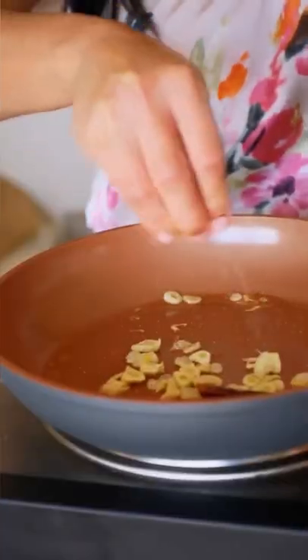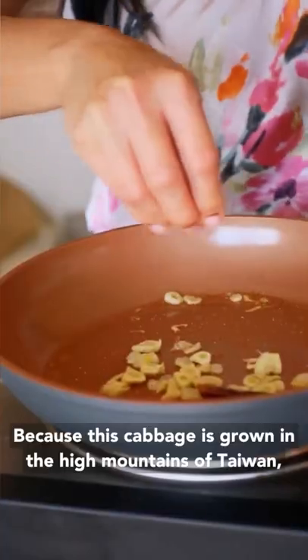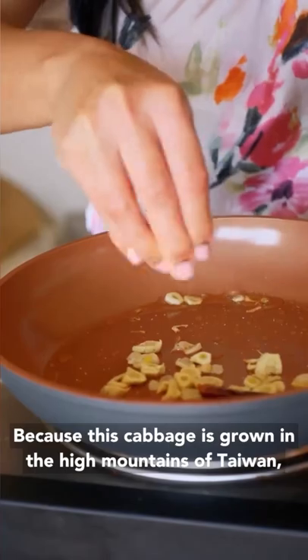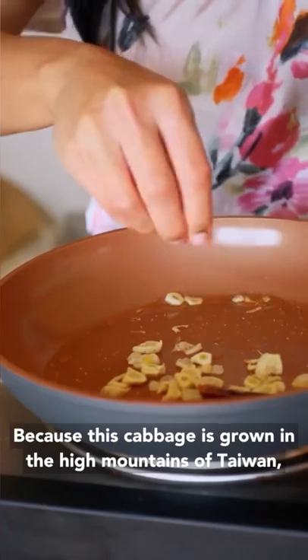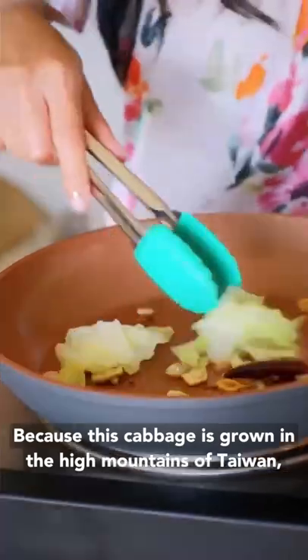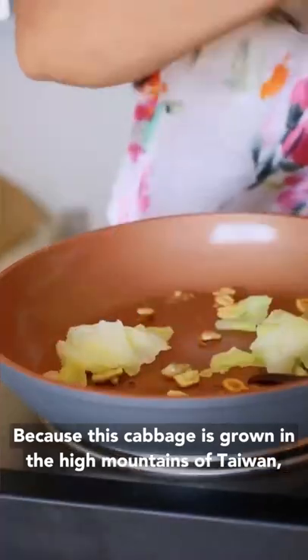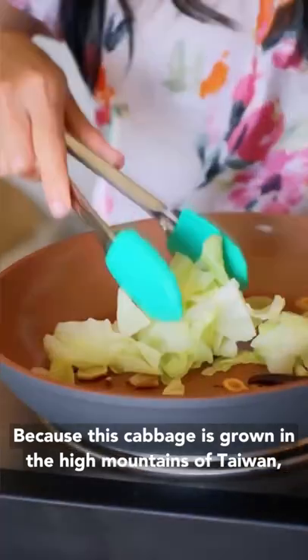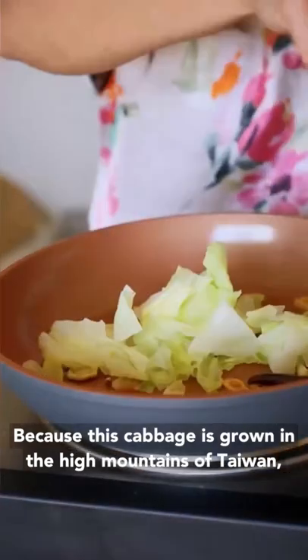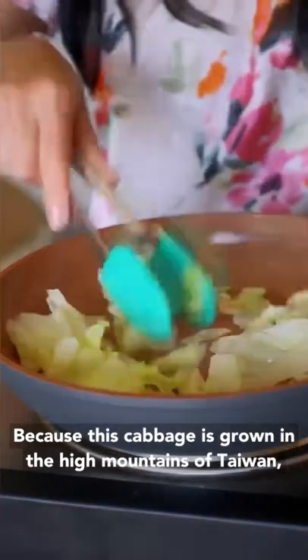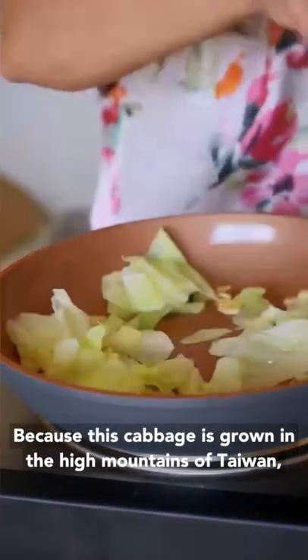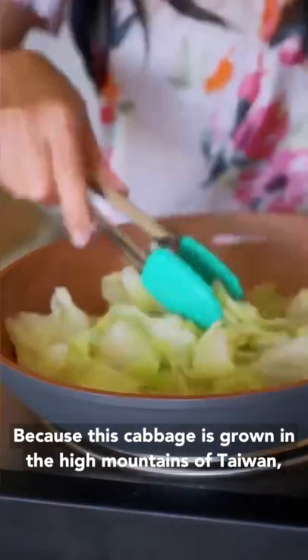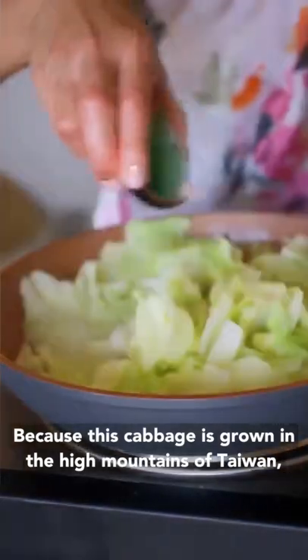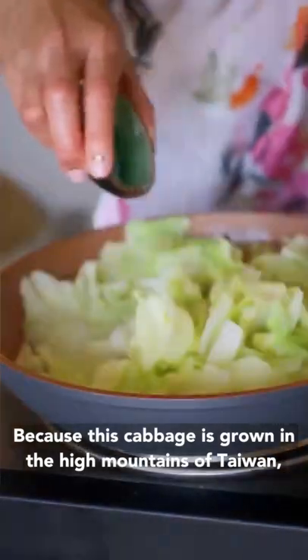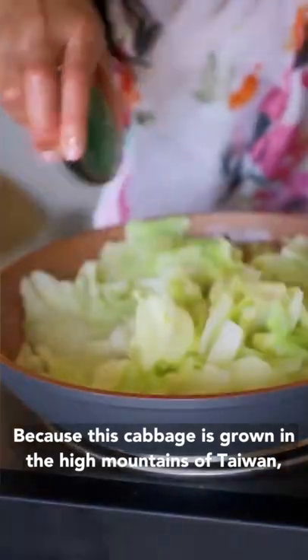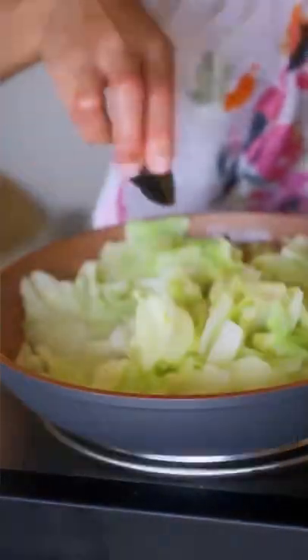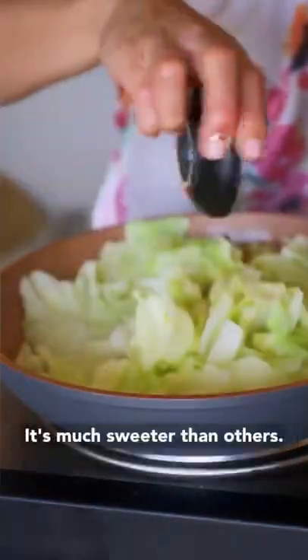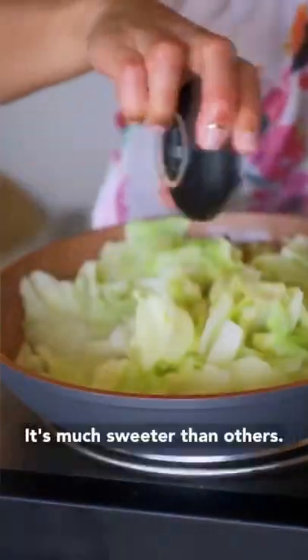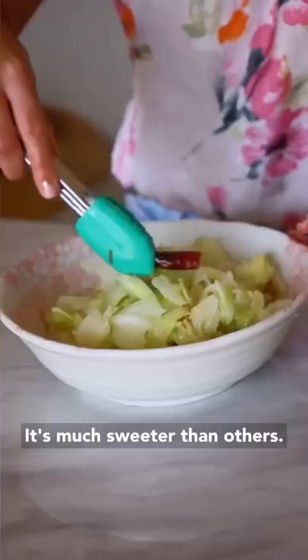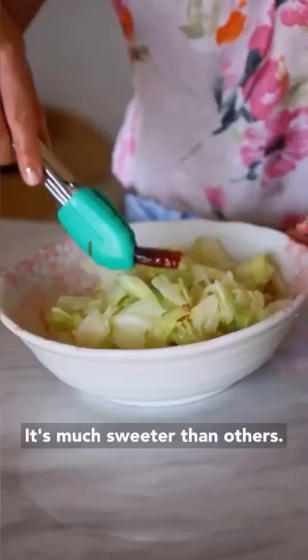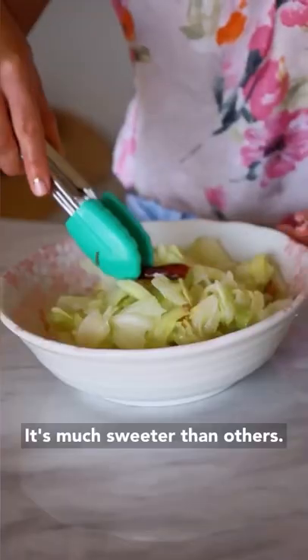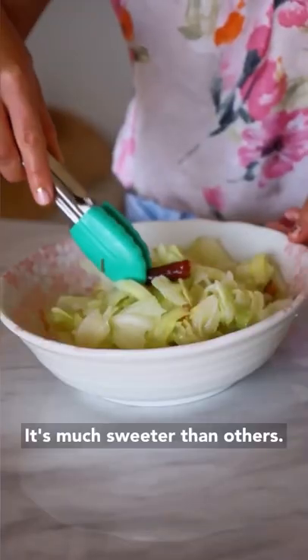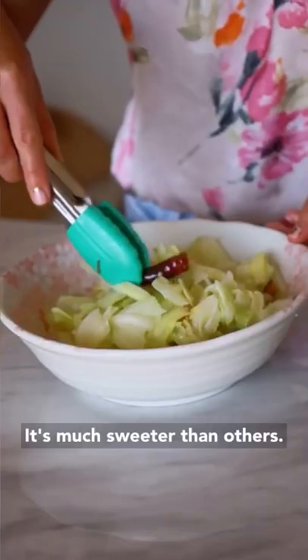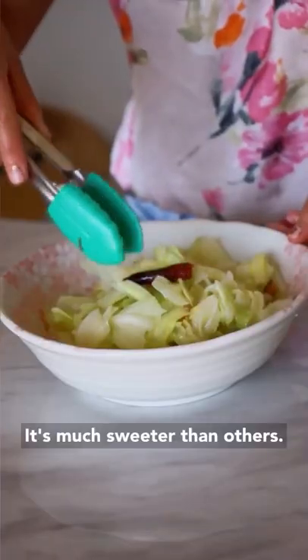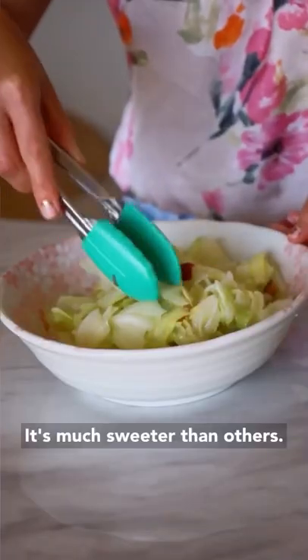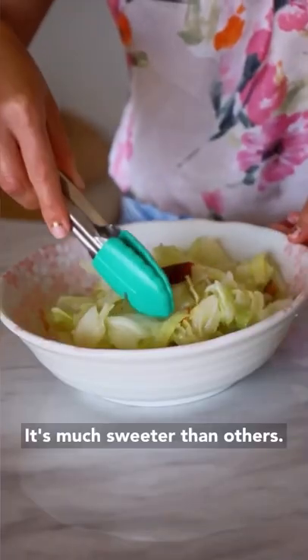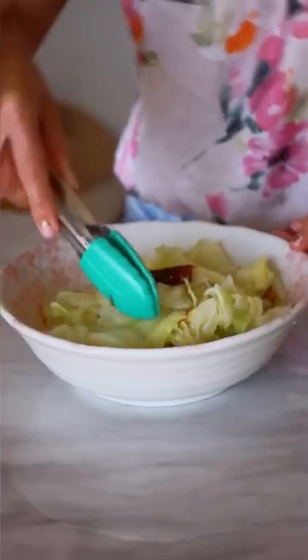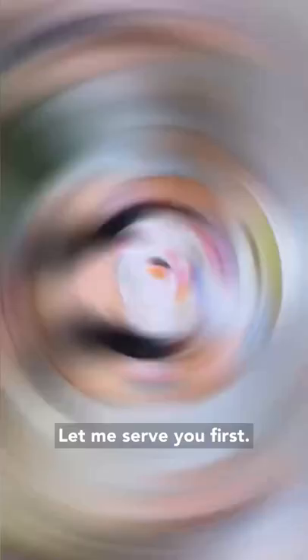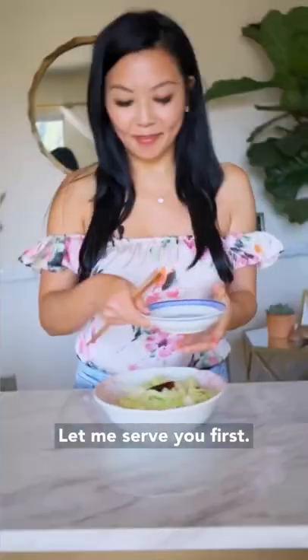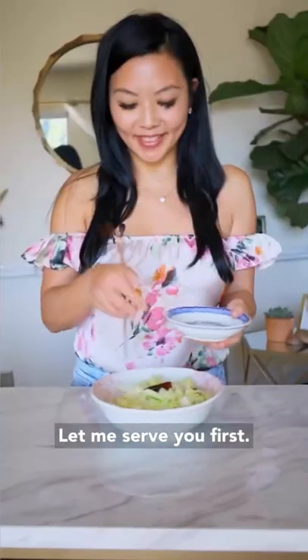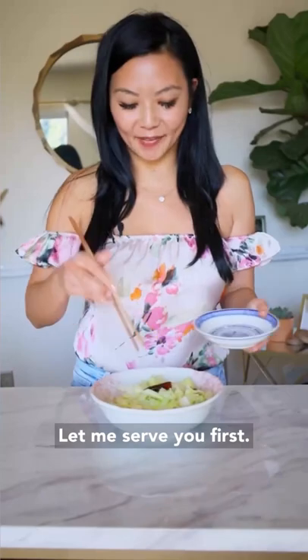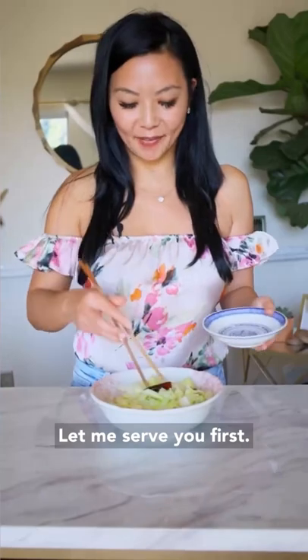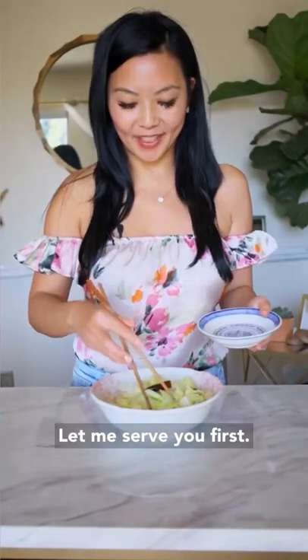Because this cabbage is grown in the high mountains of Taiwan, it's much sweeter than others. Let me serve you first.